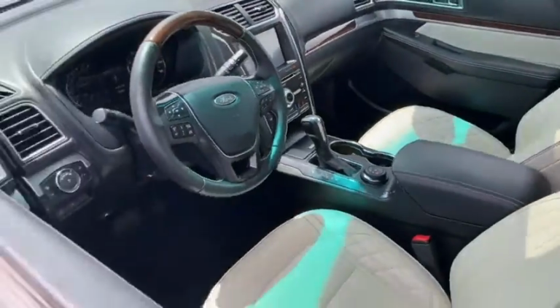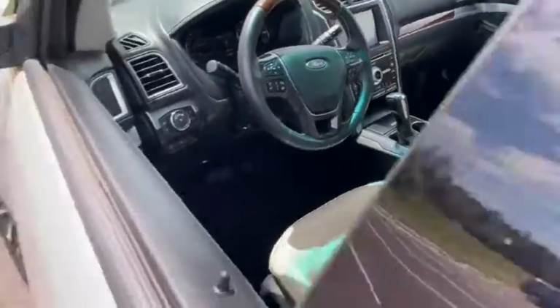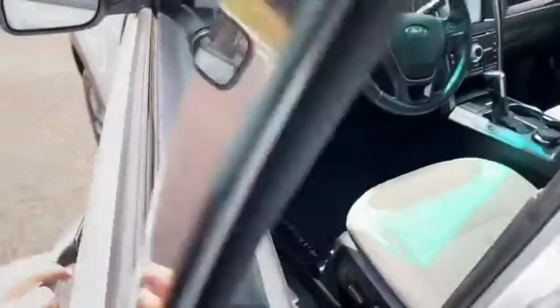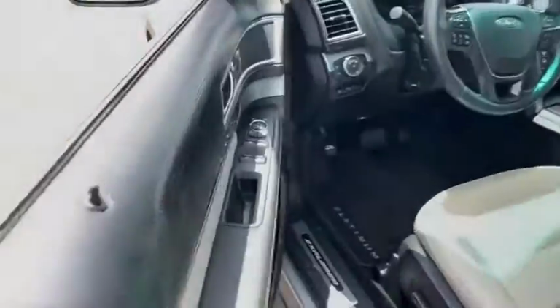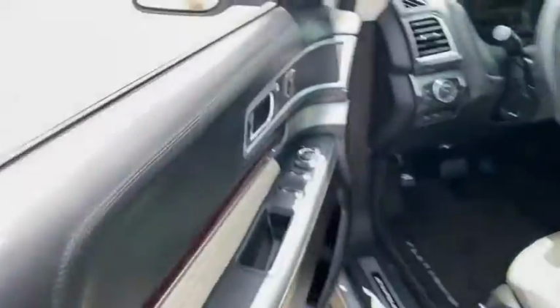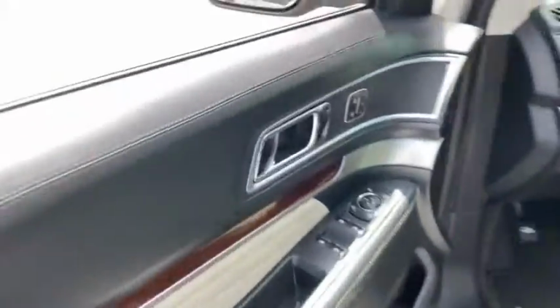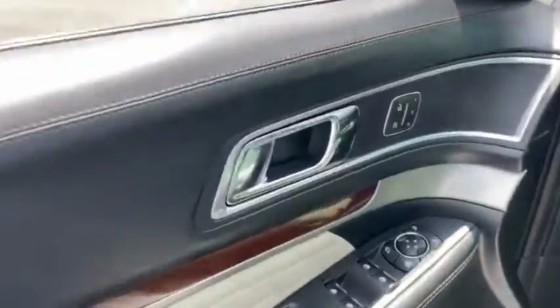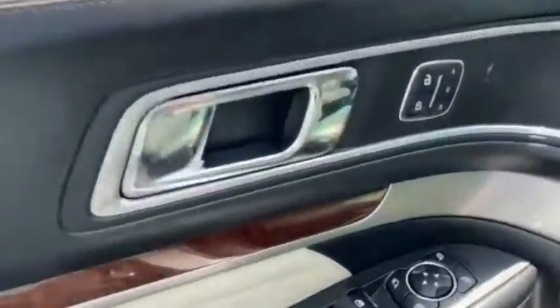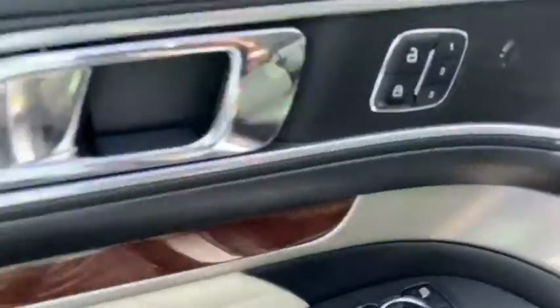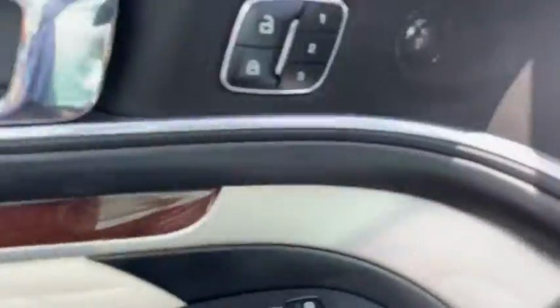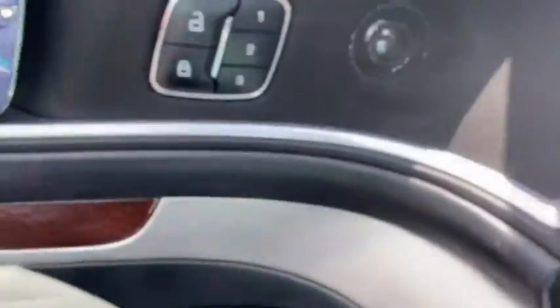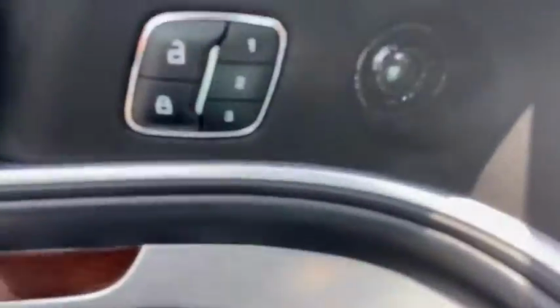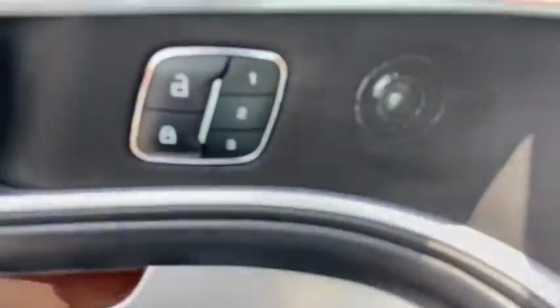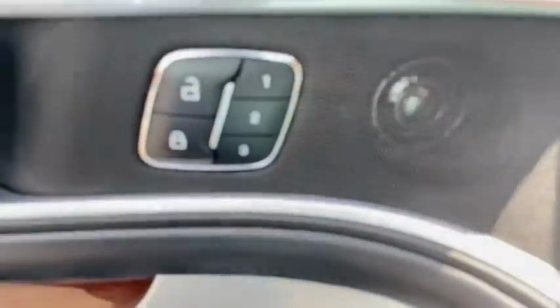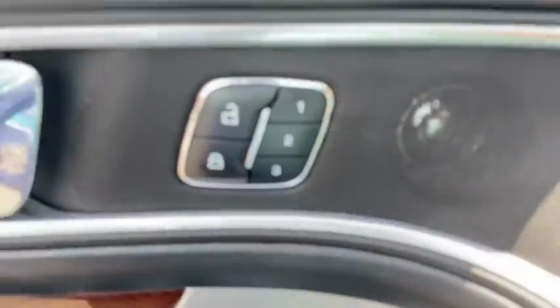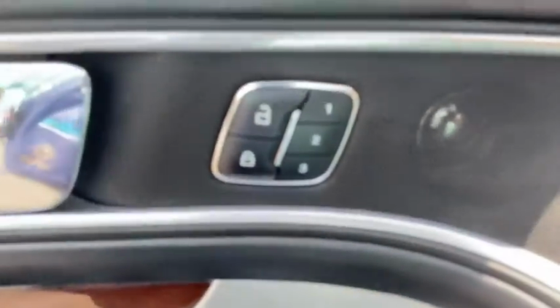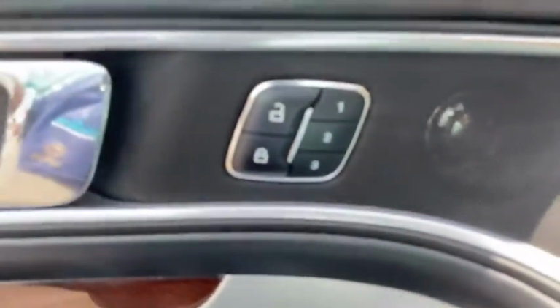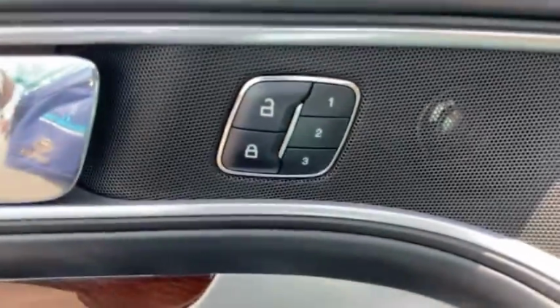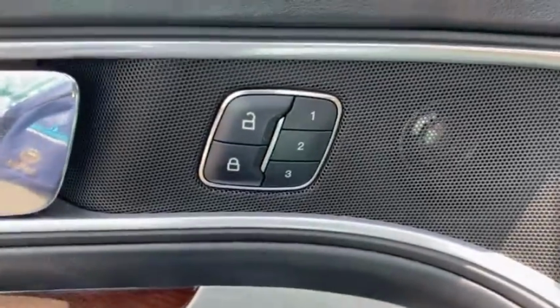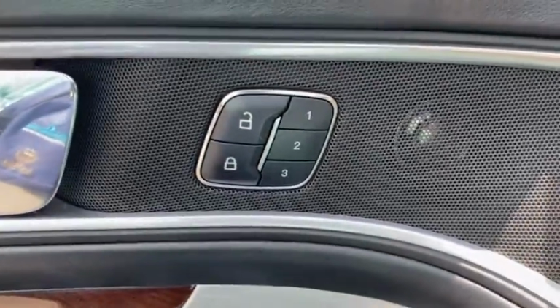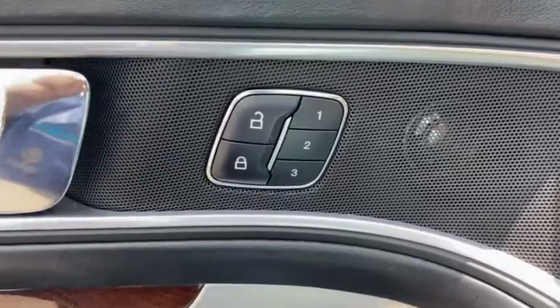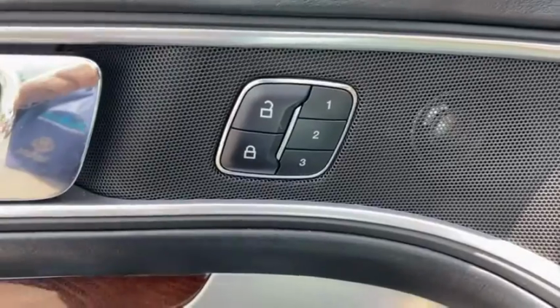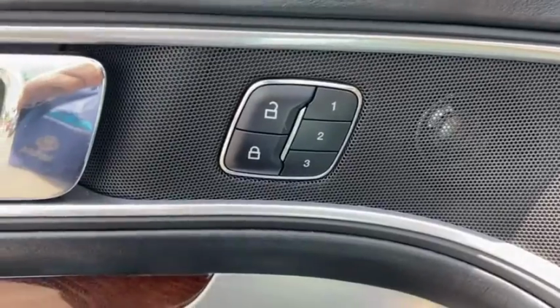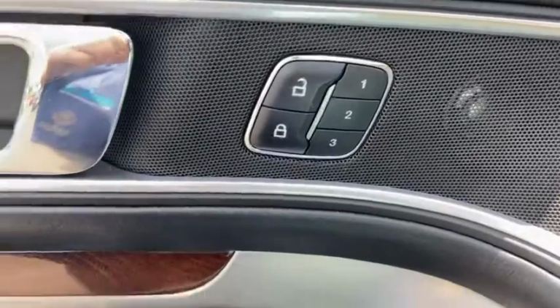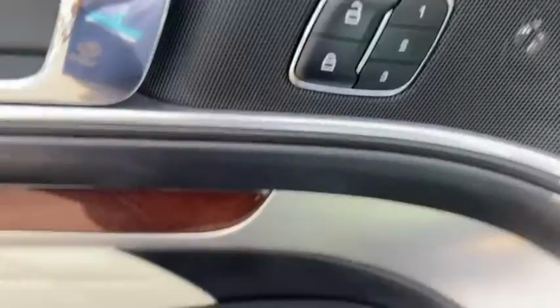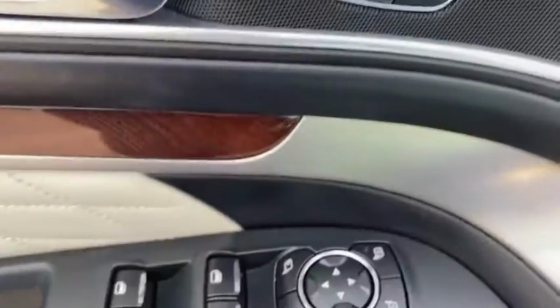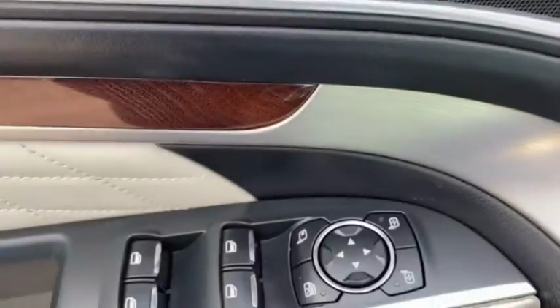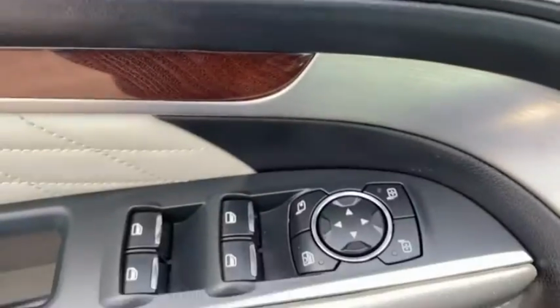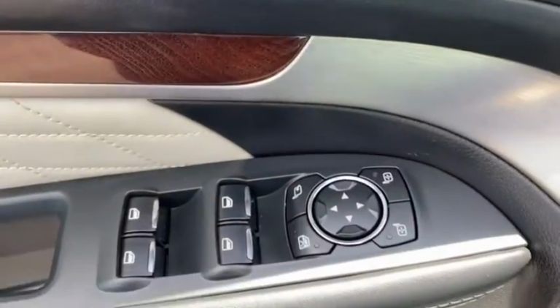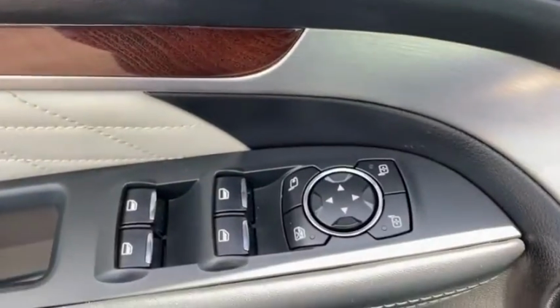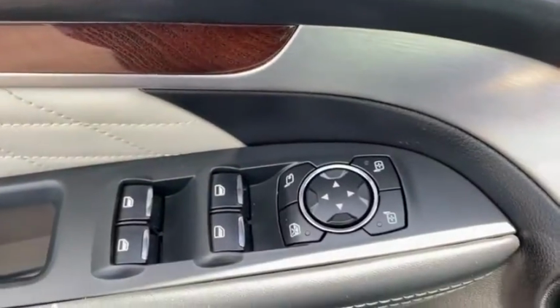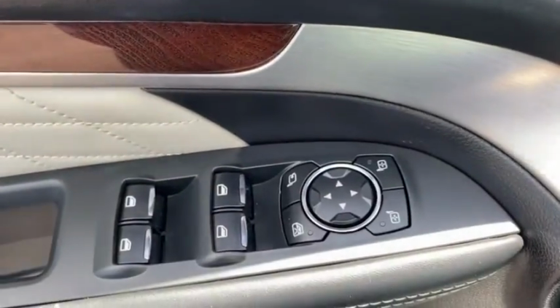Fog lights, power windows, compass, security system, trip computer, heated steering wheel.